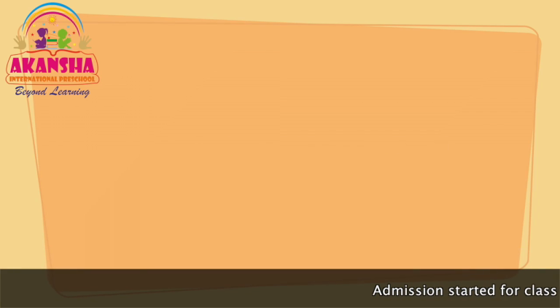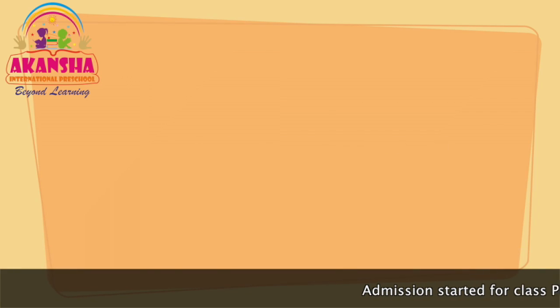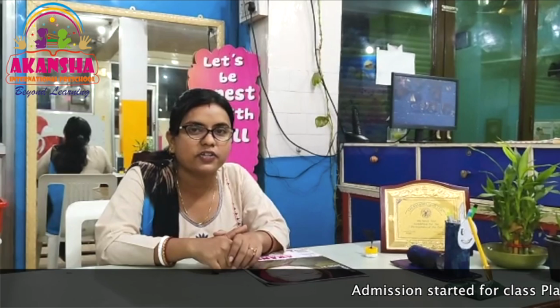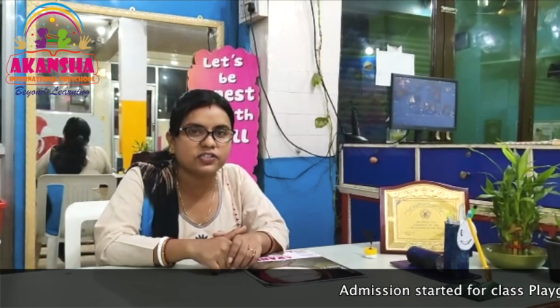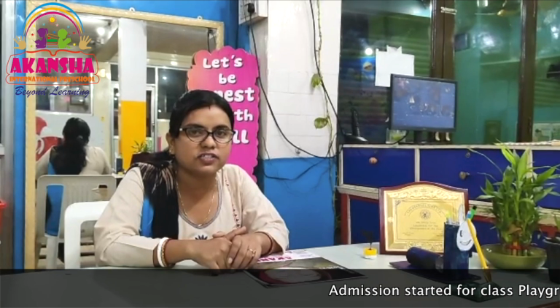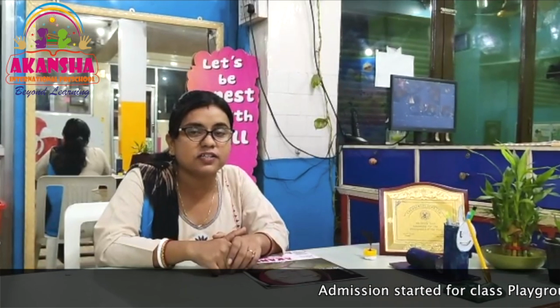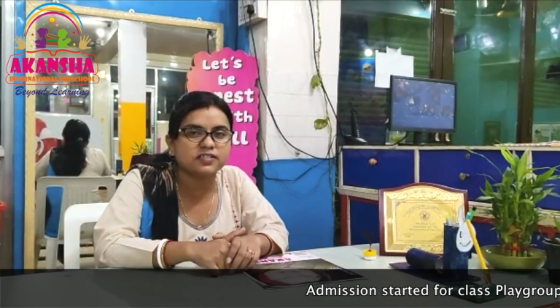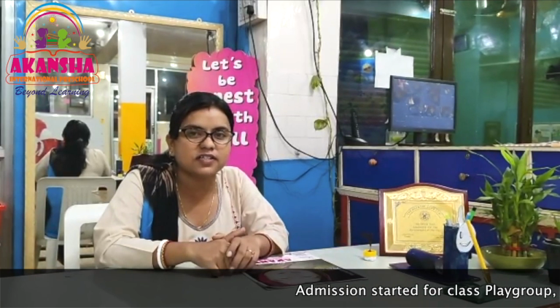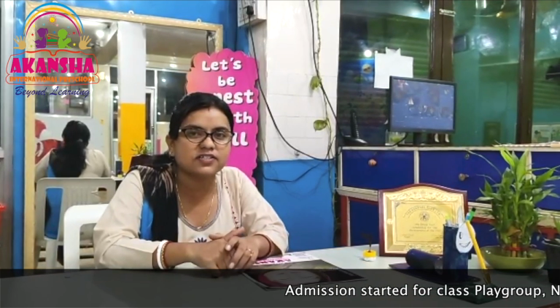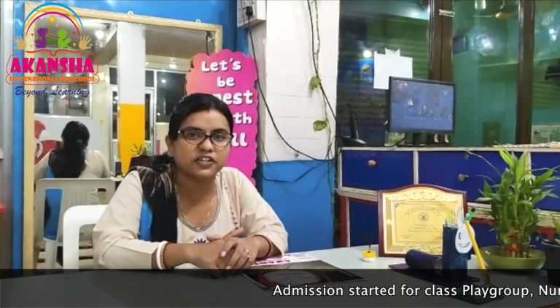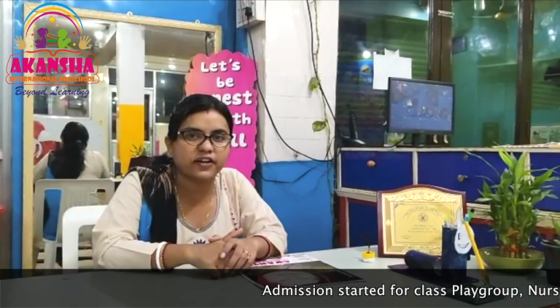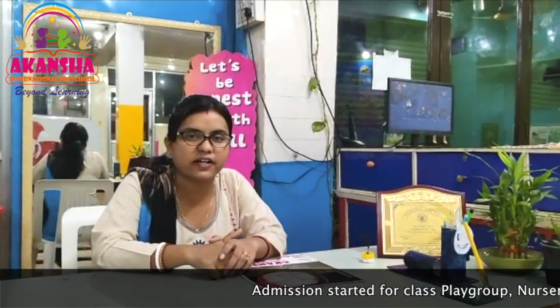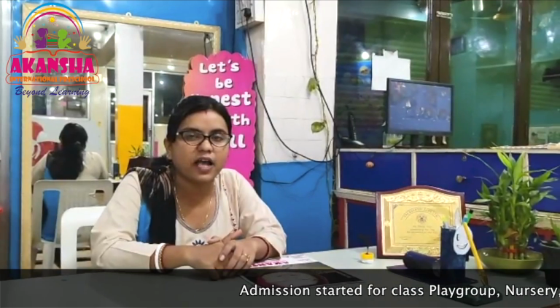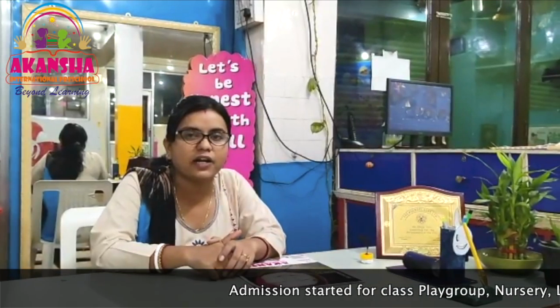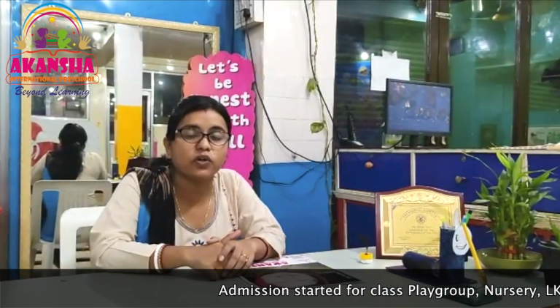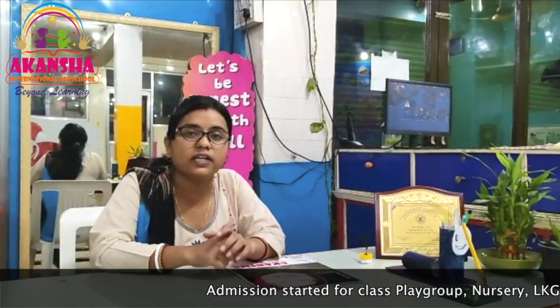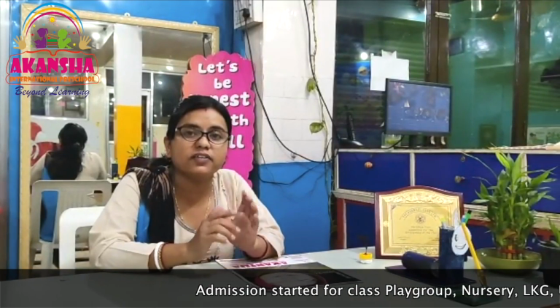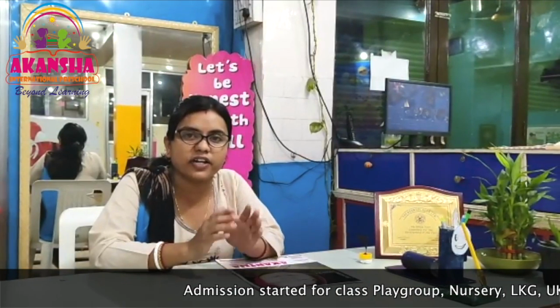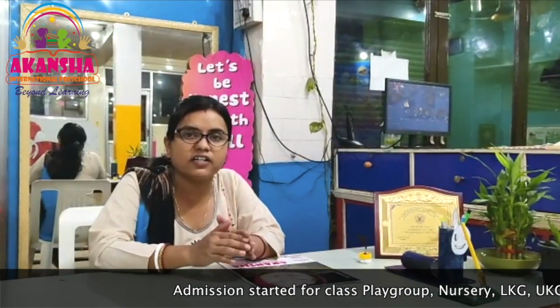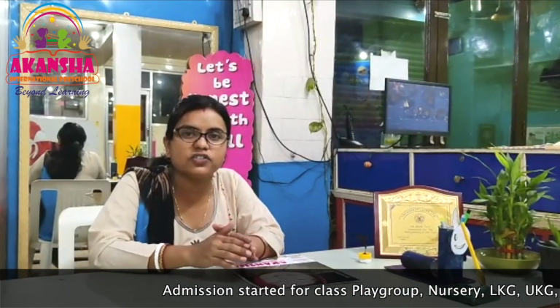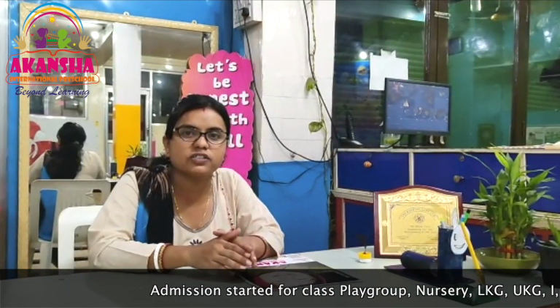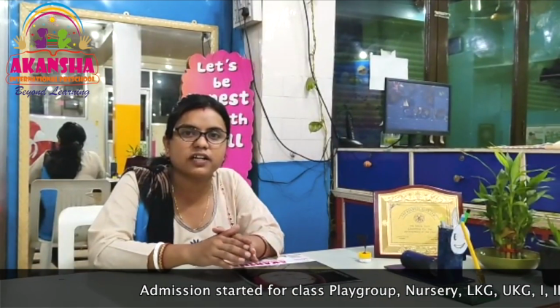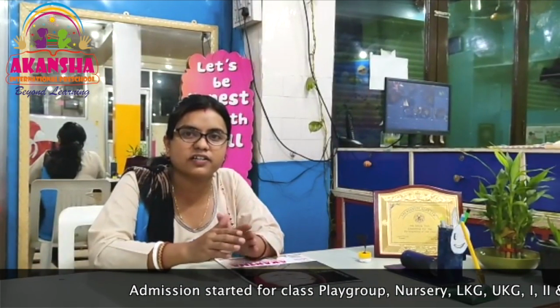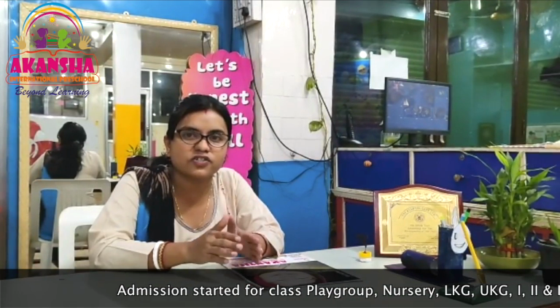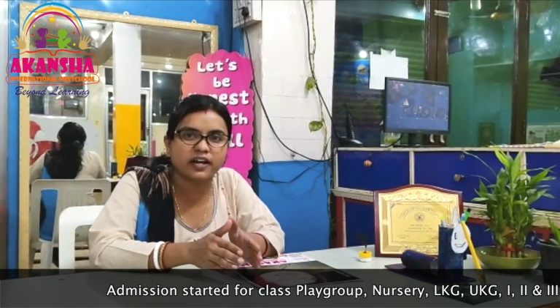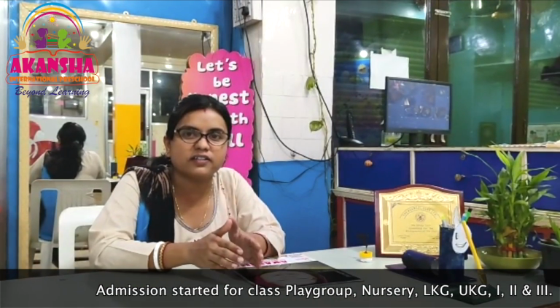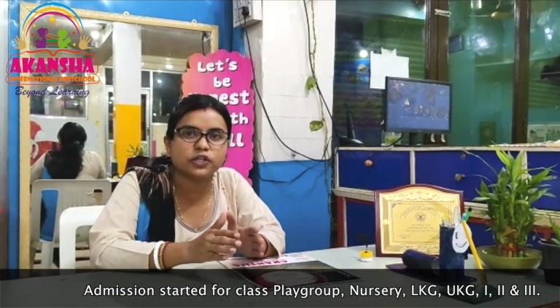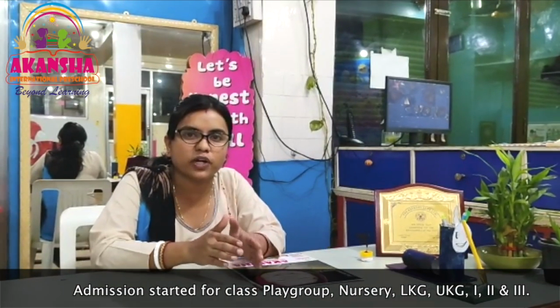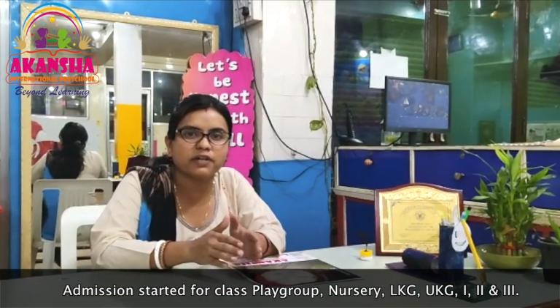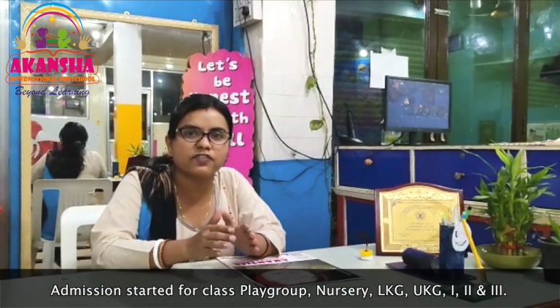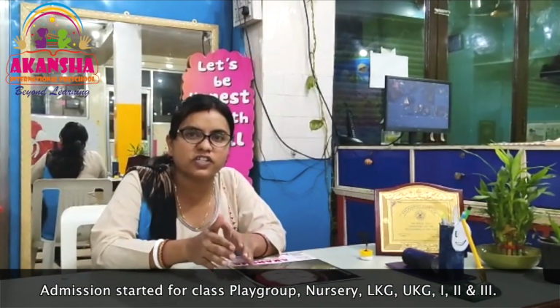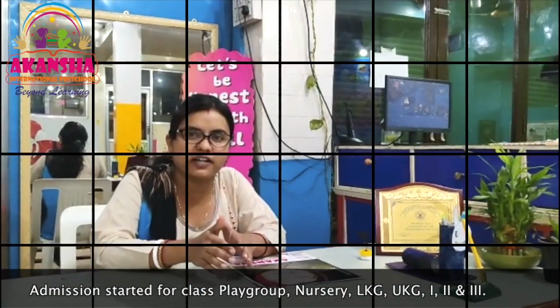Our teachers are ECCS certified. Only trained teachers can understand the requirements of the child.